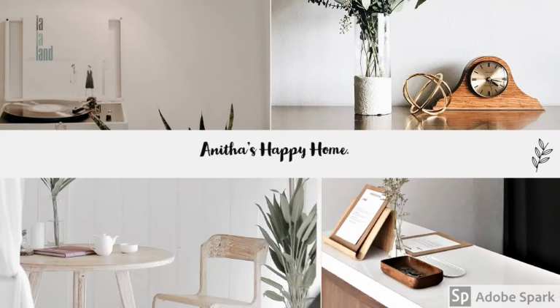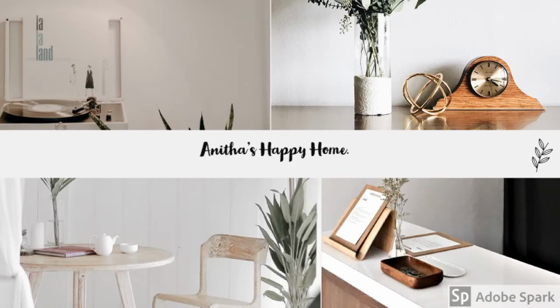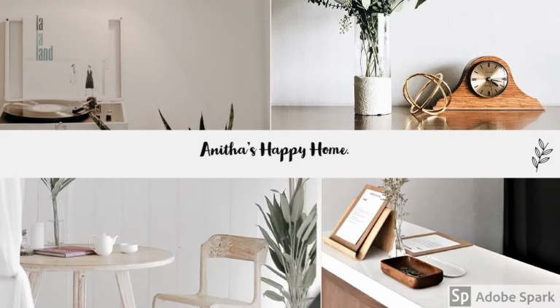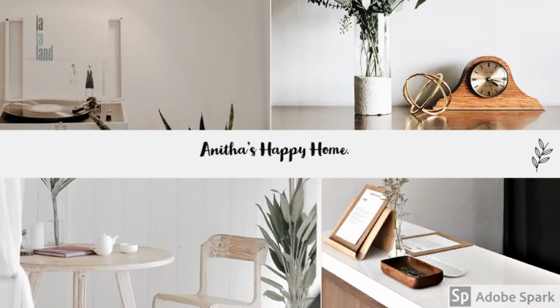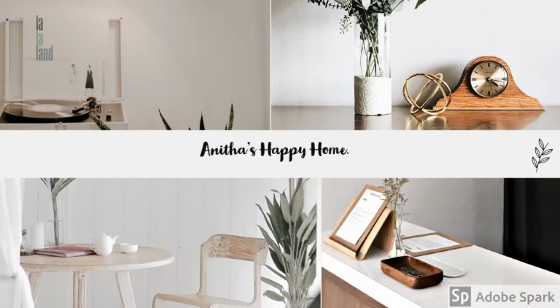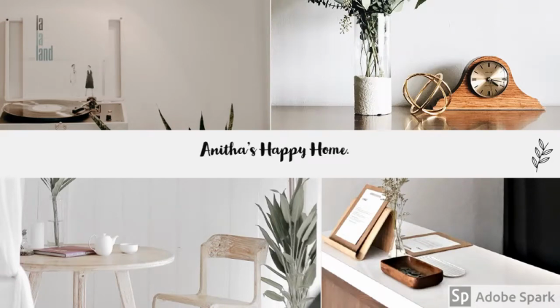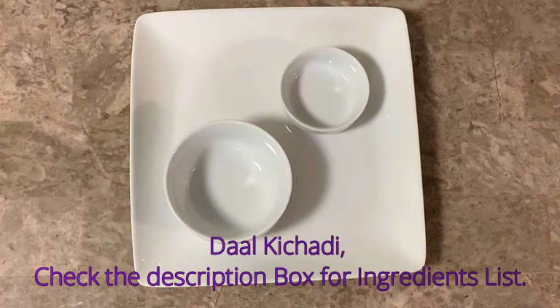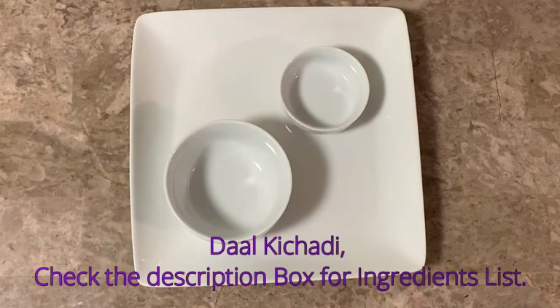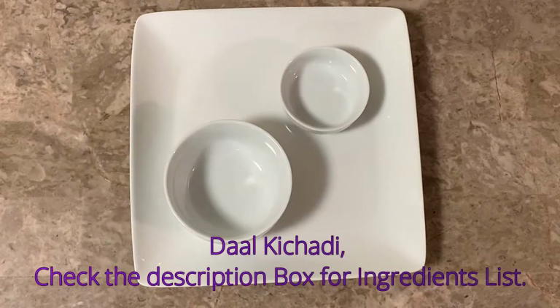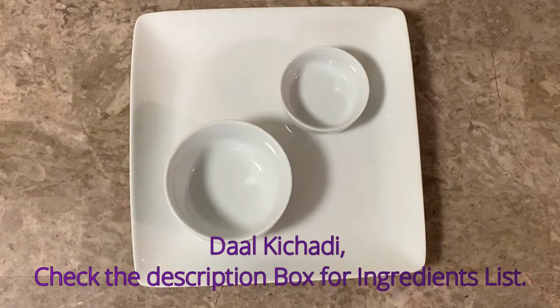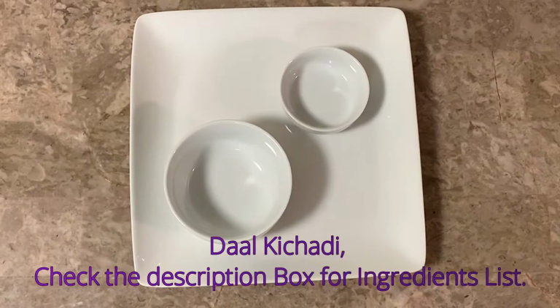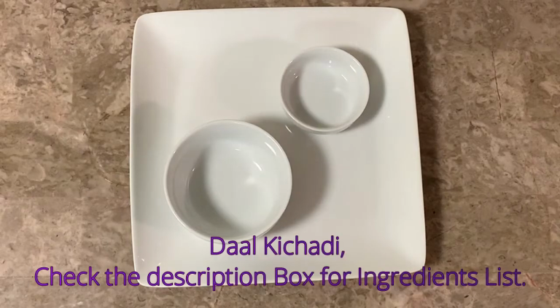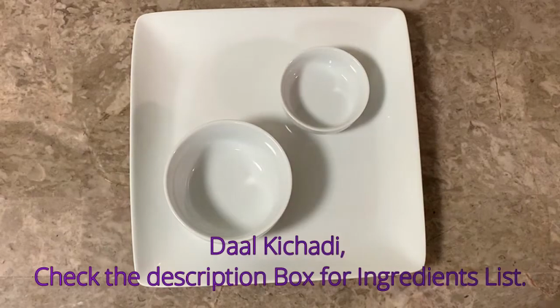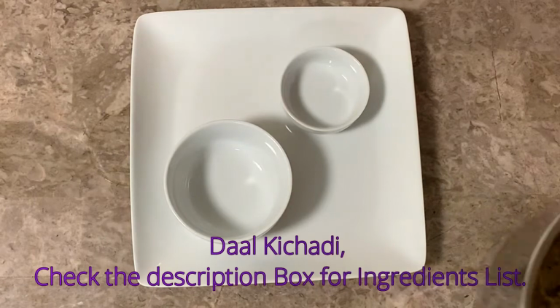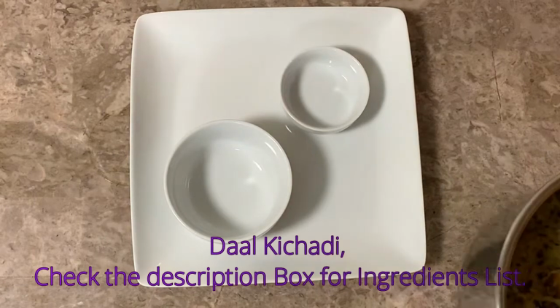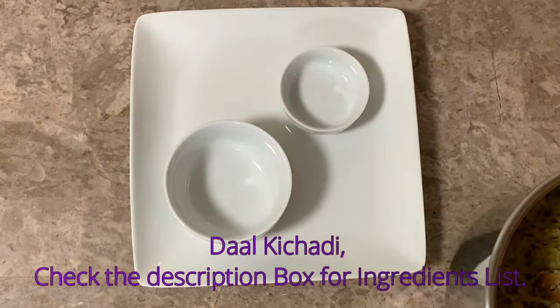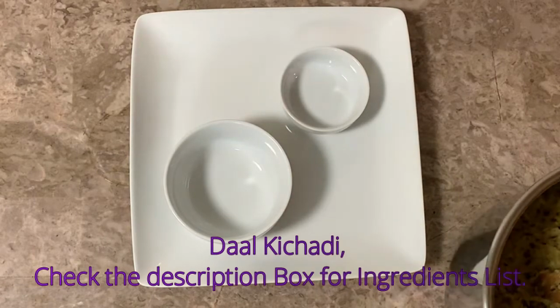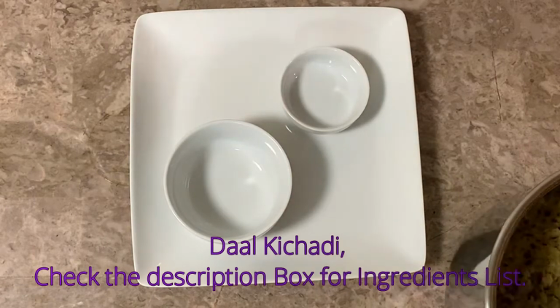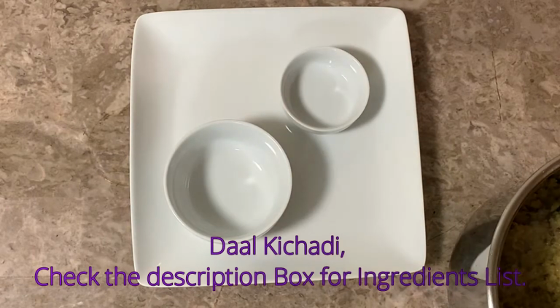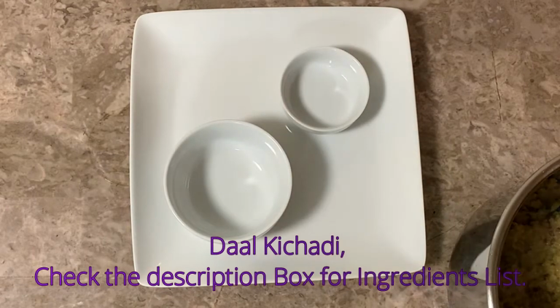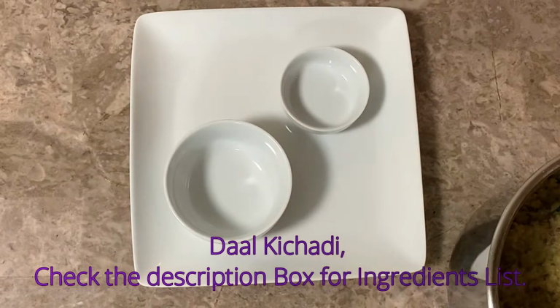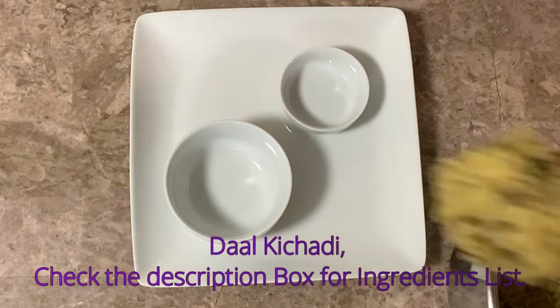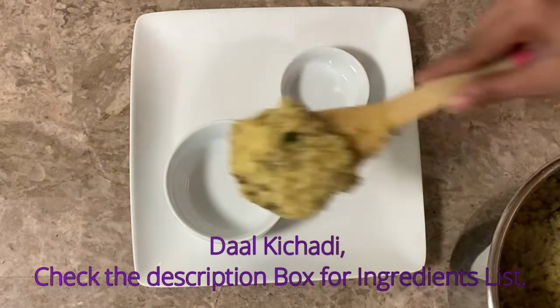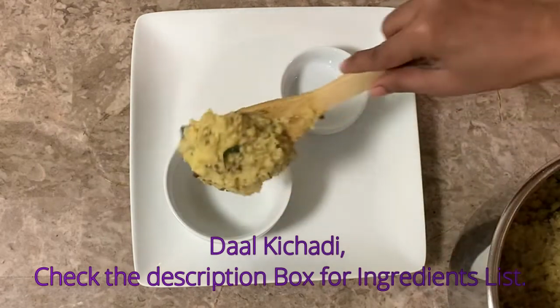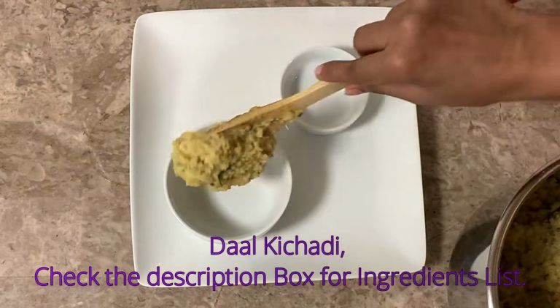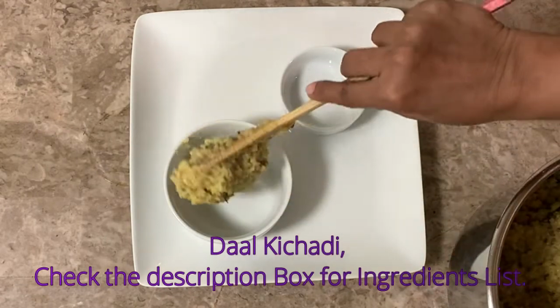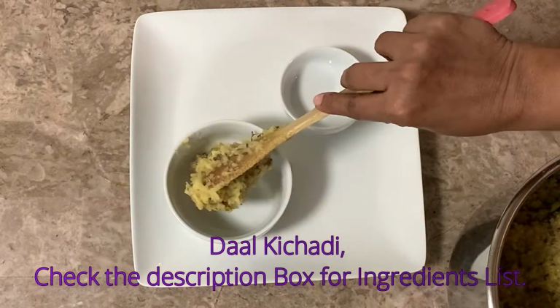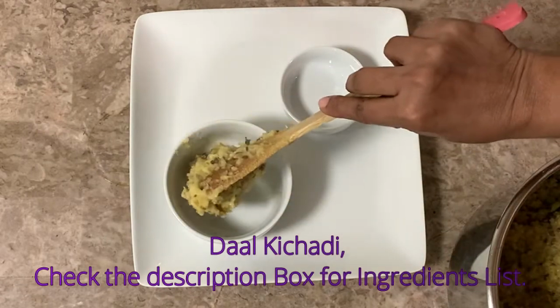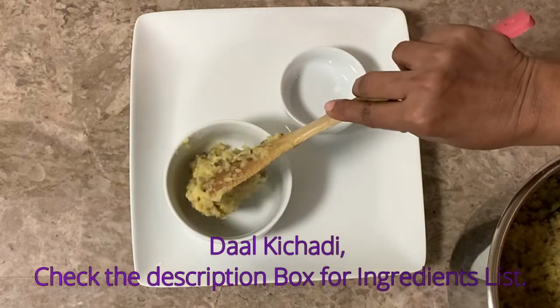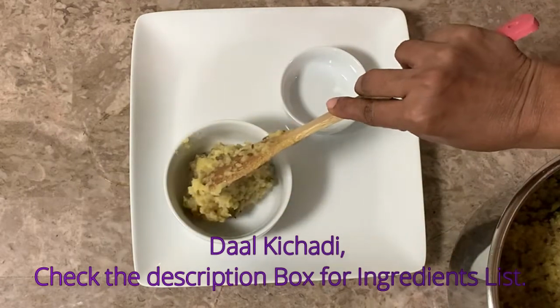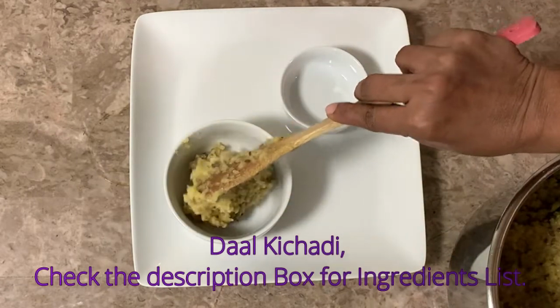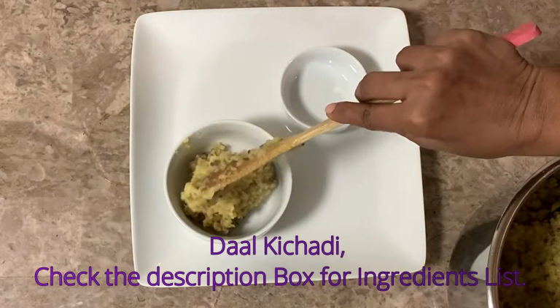Hi friends, welcome back to my channel. We are going to get a very simple and healthy recipe.